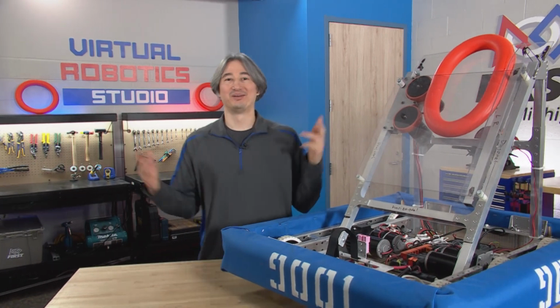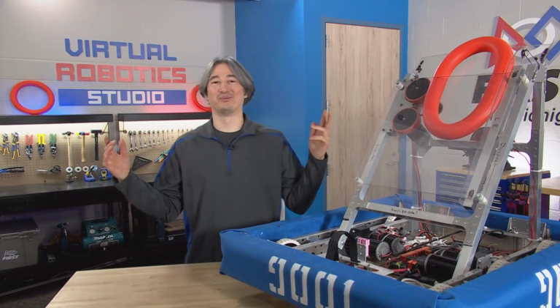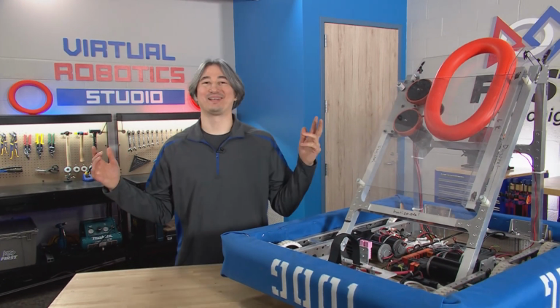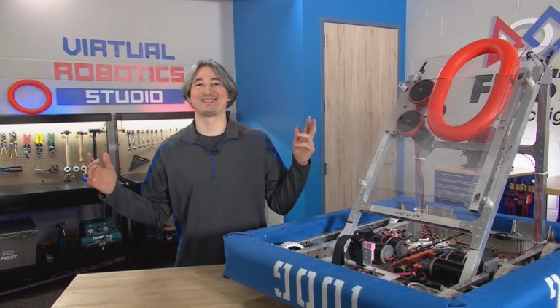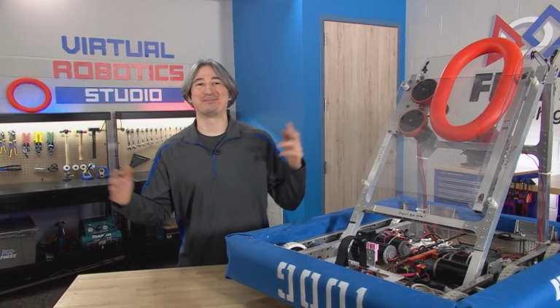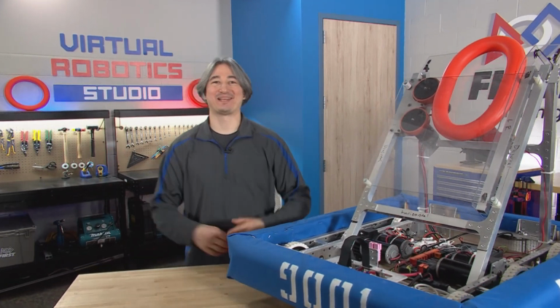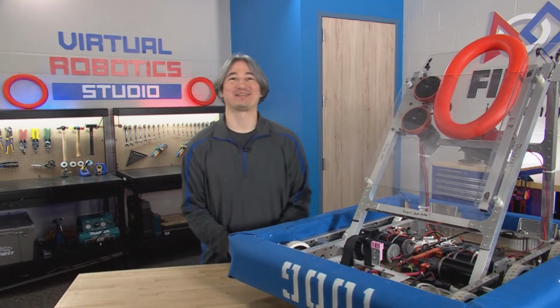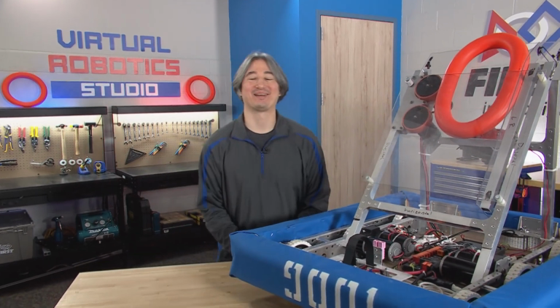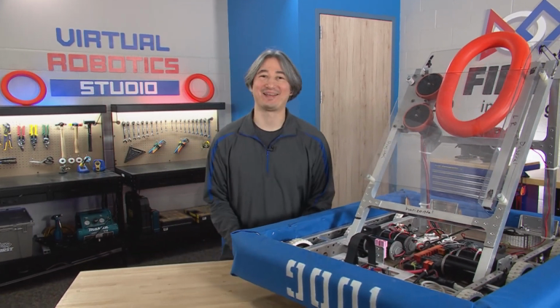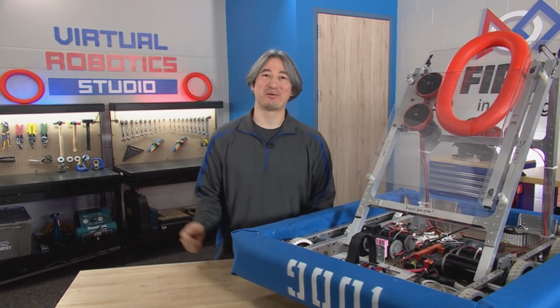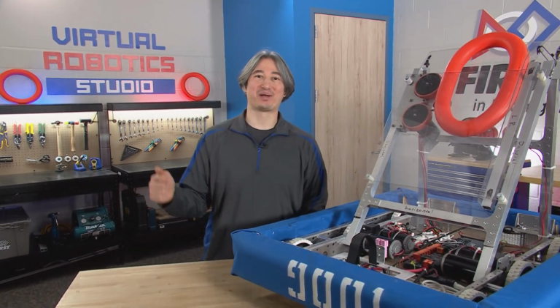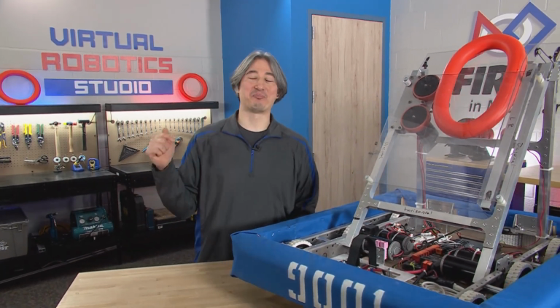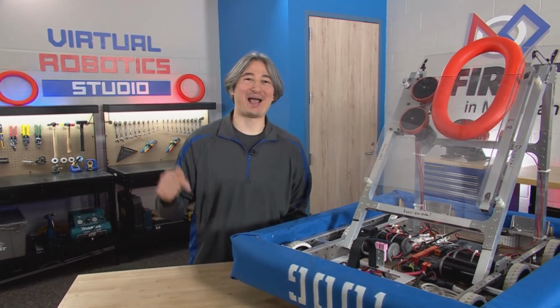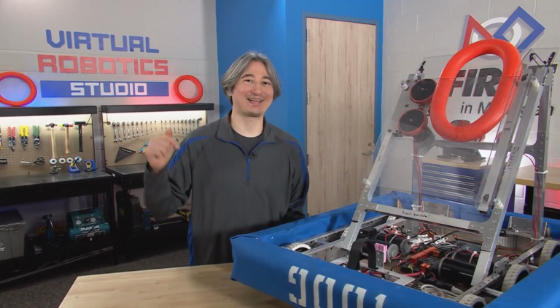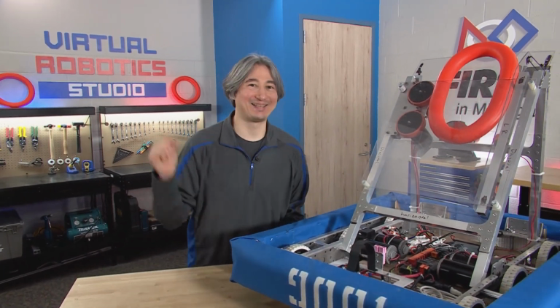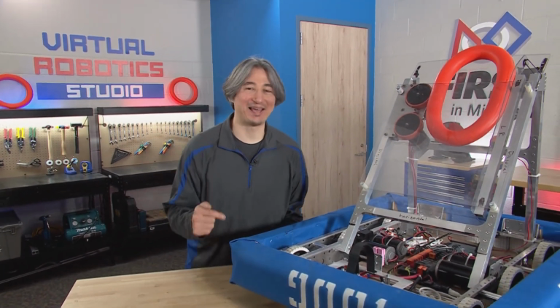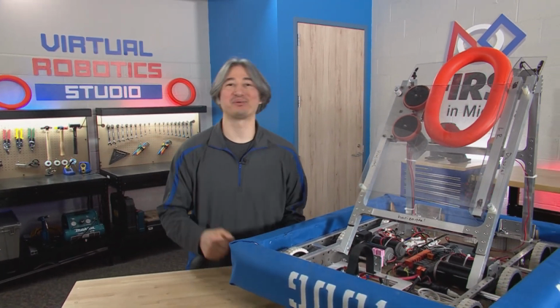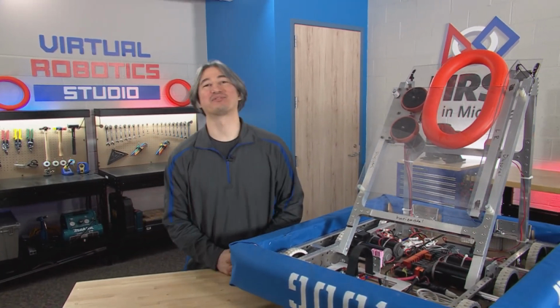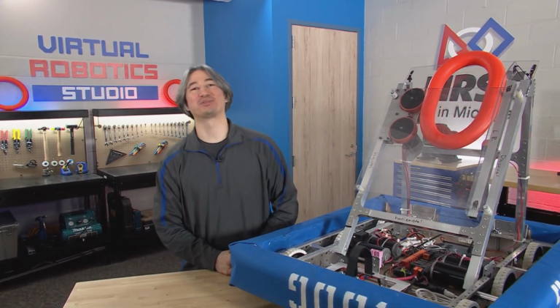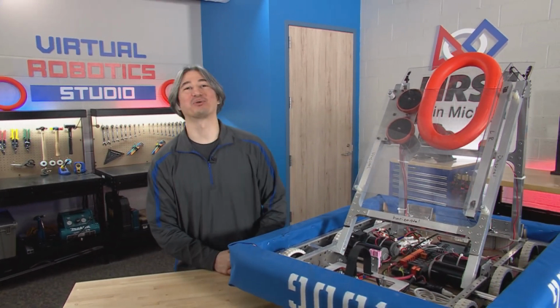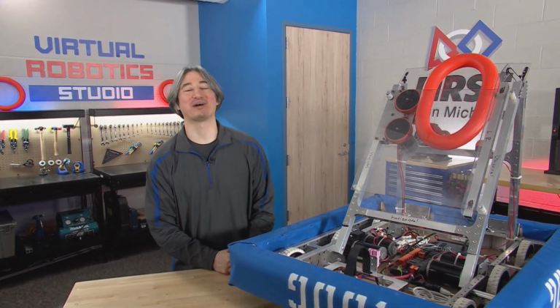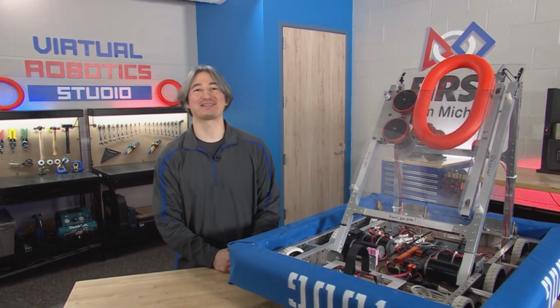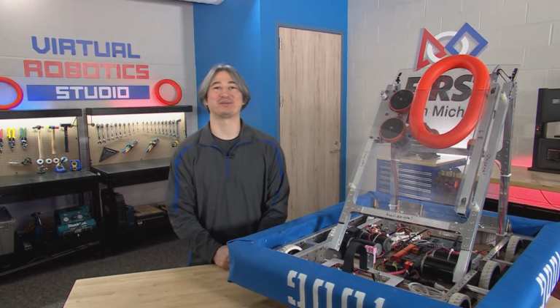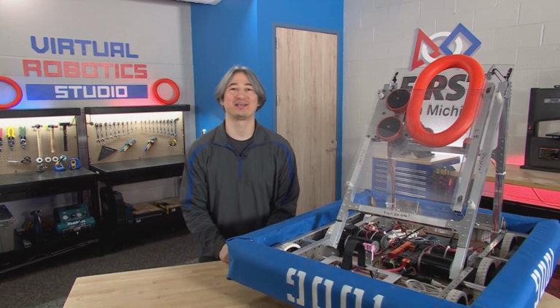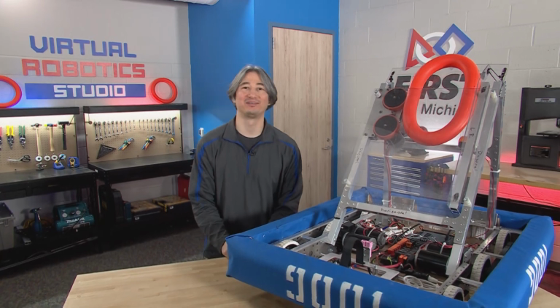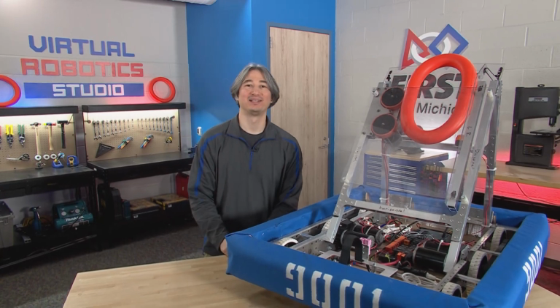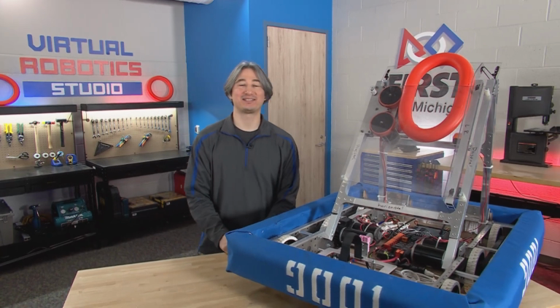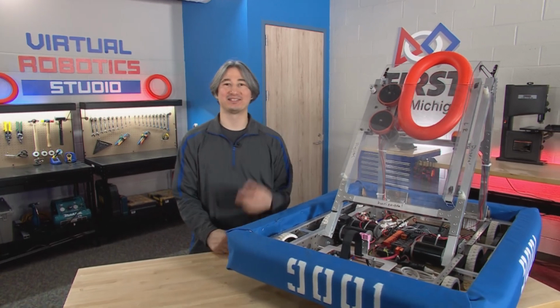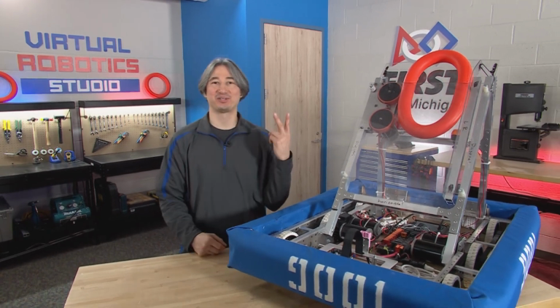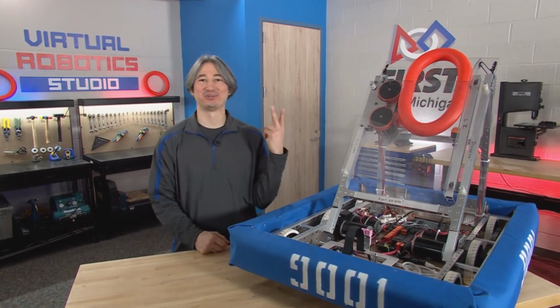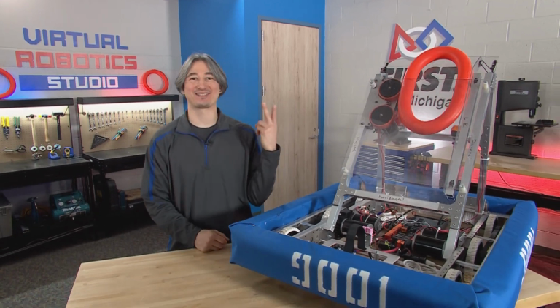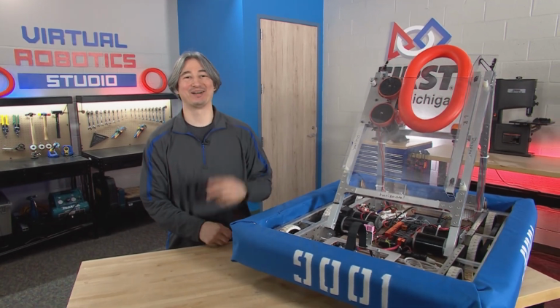What is up? Daniel here, and we are back again with the Virtual Robotics Studio, Season 2. Let's go.